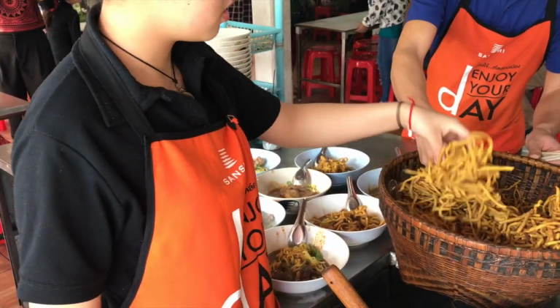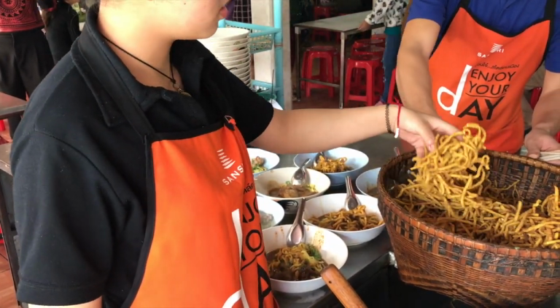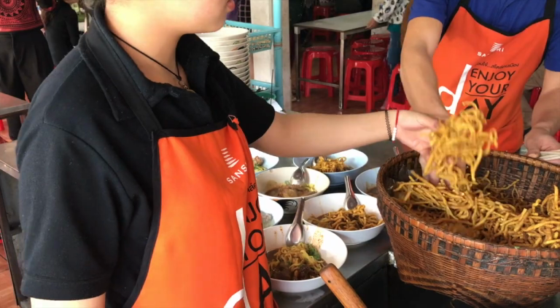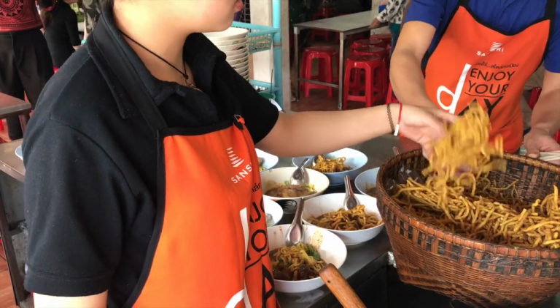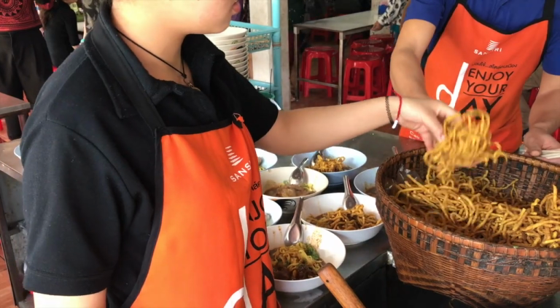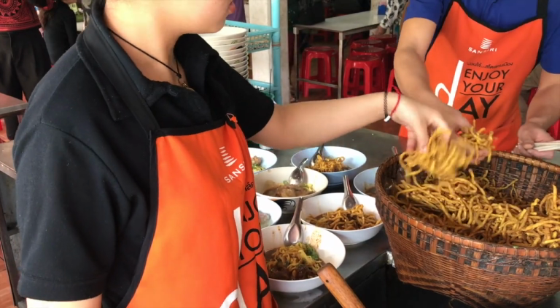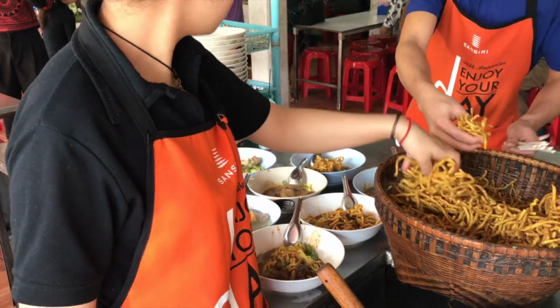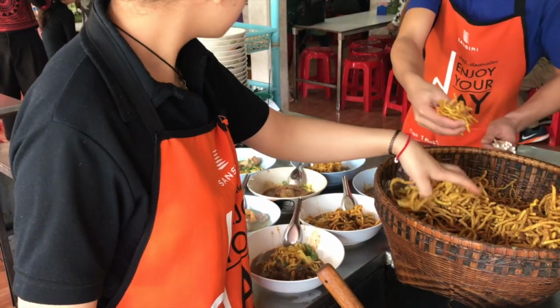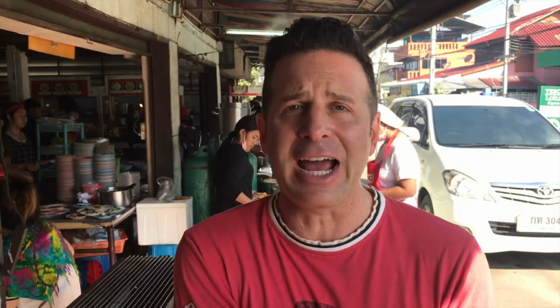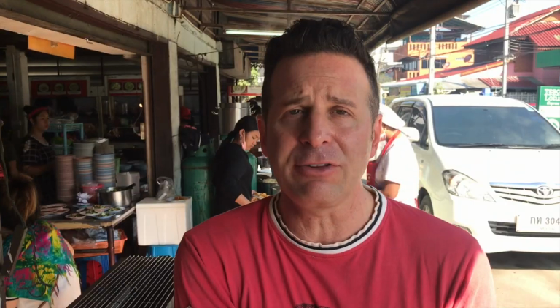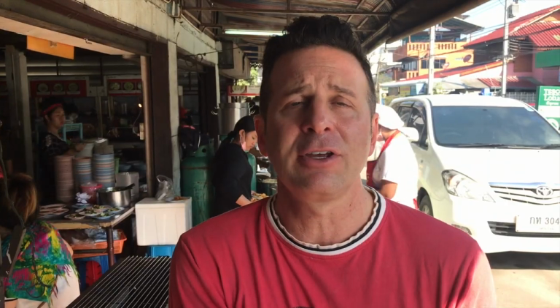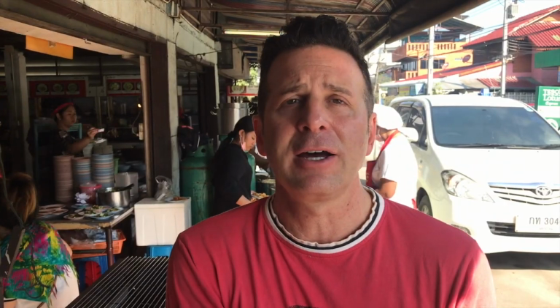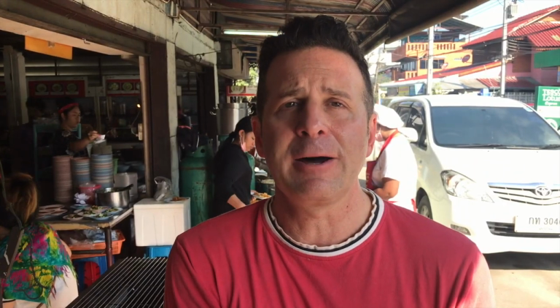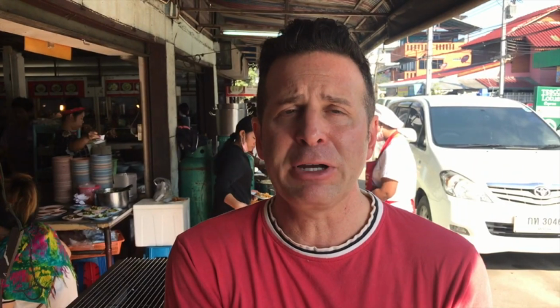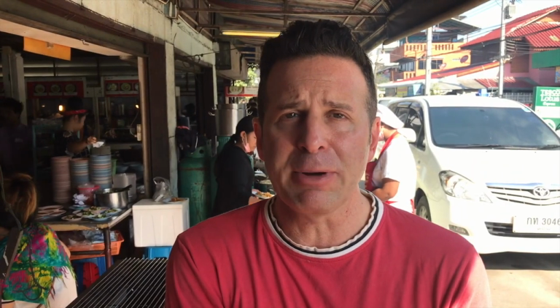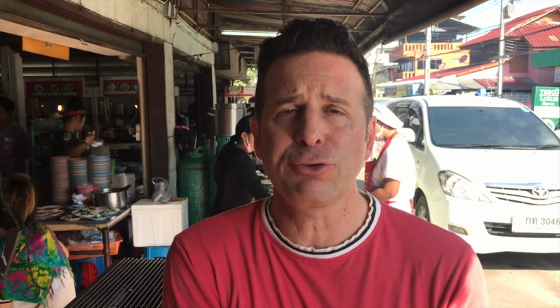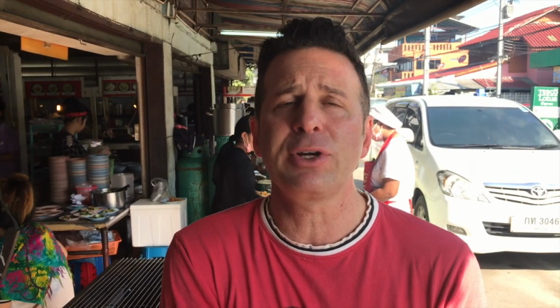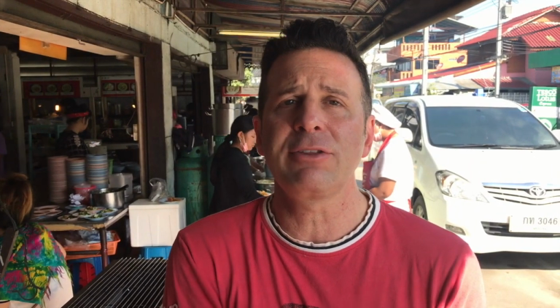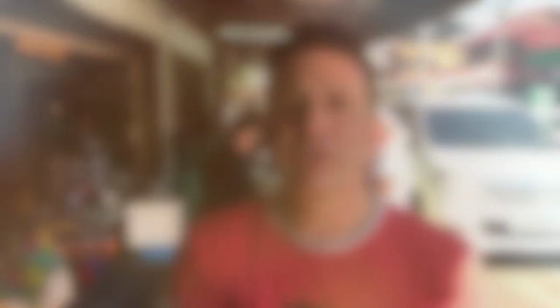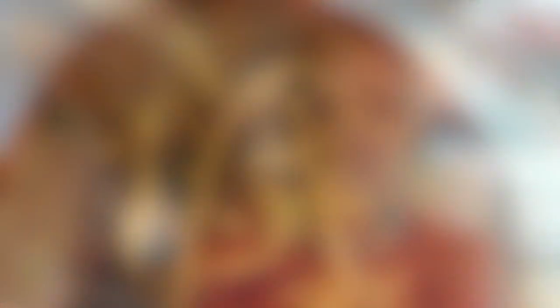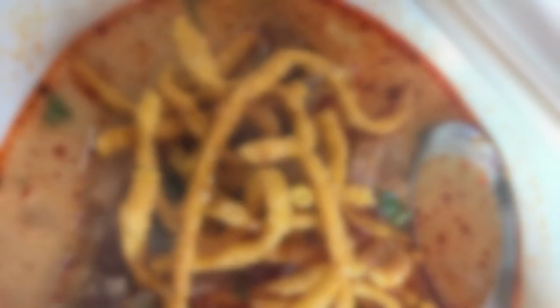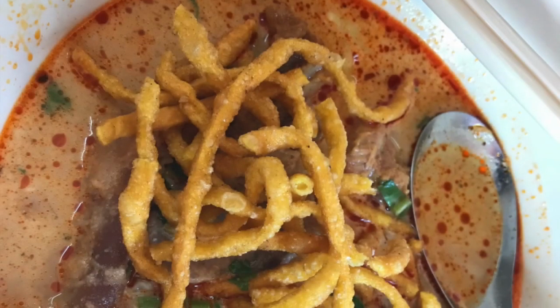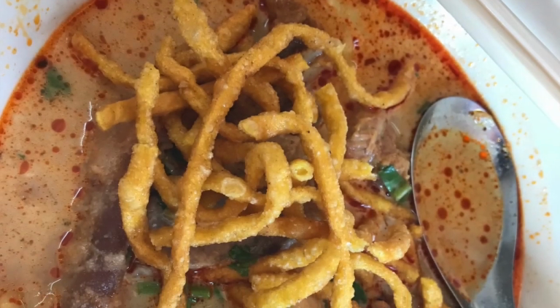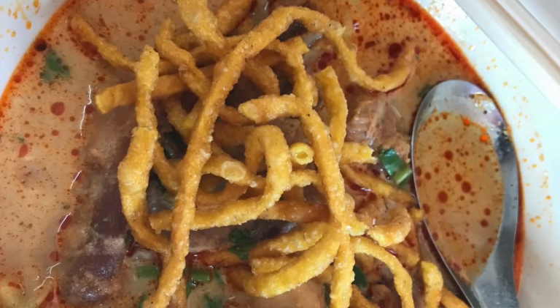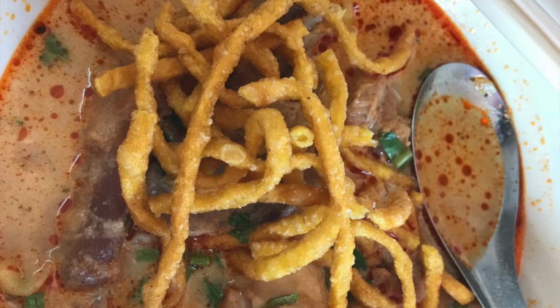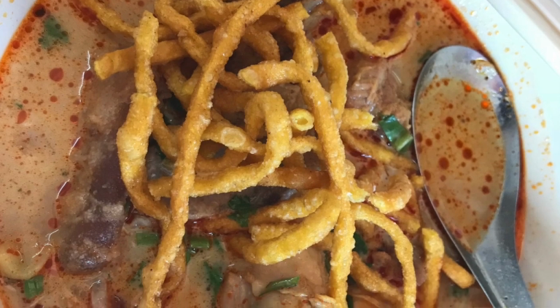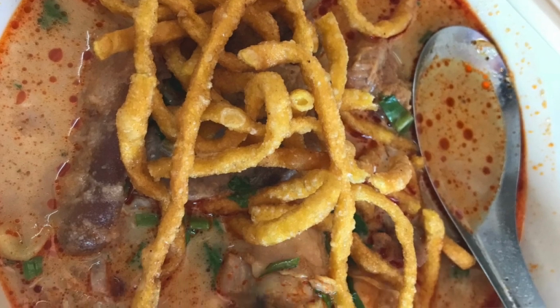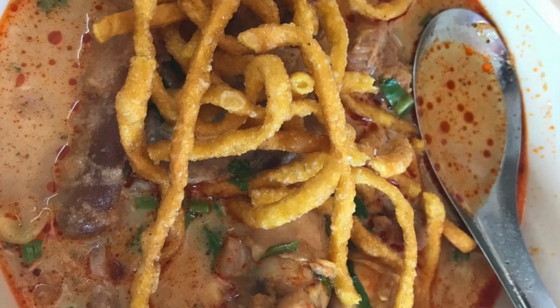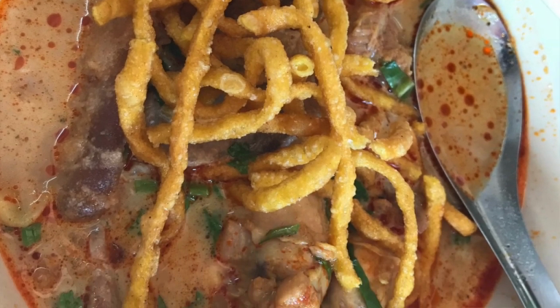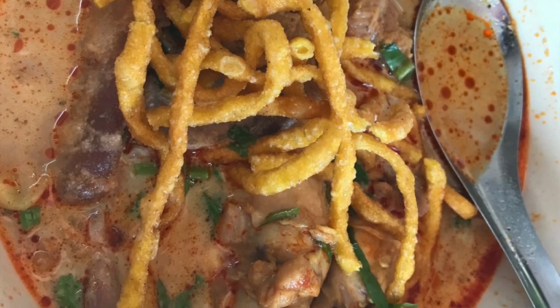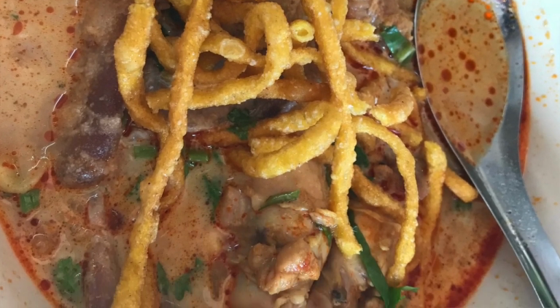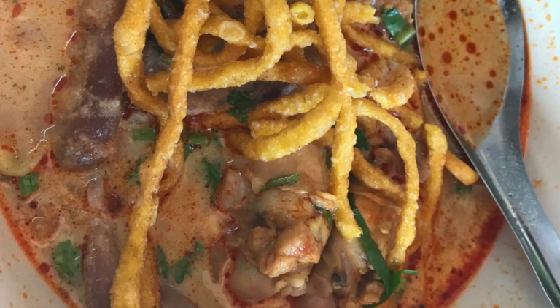On the side you get a garnish — usually shallots and pickled mustard greens. Khao soy is one of my favorite dishes in the world.